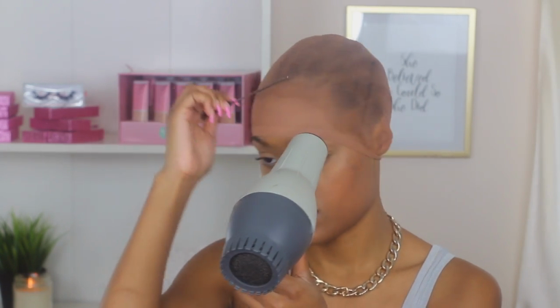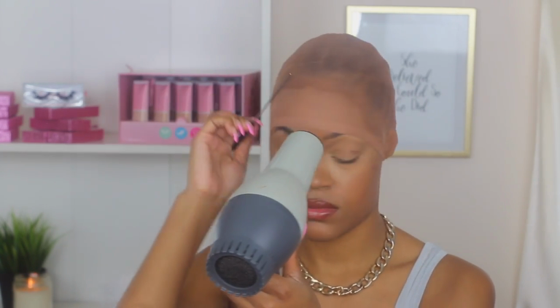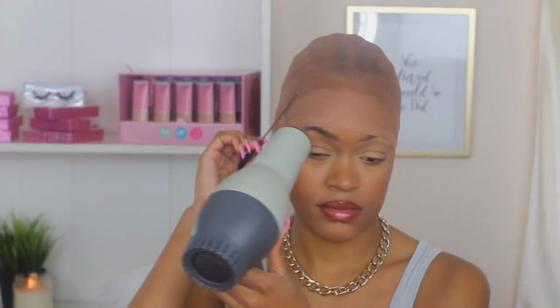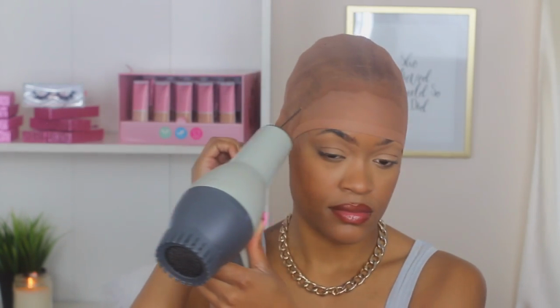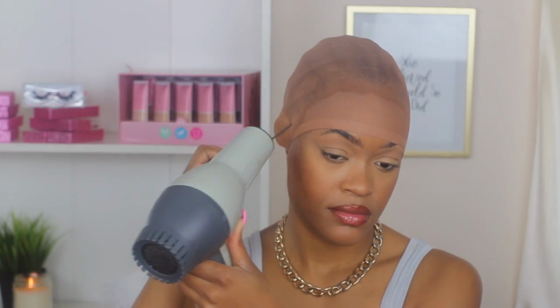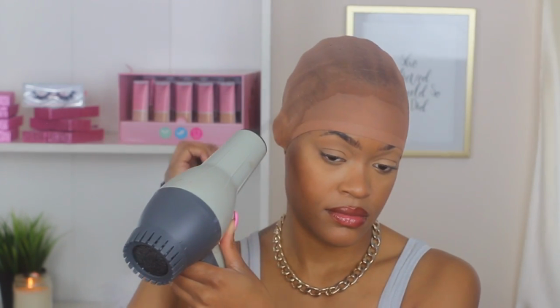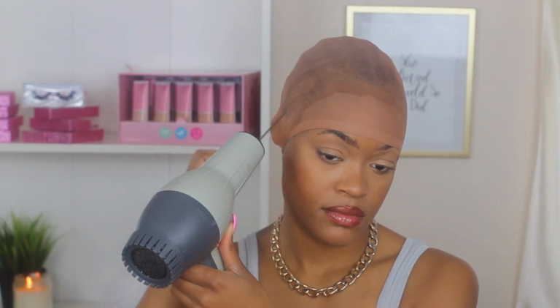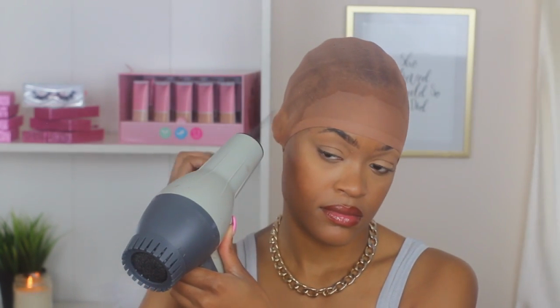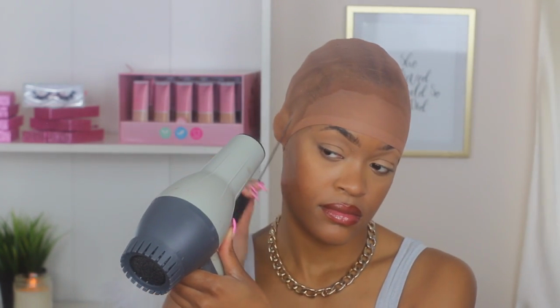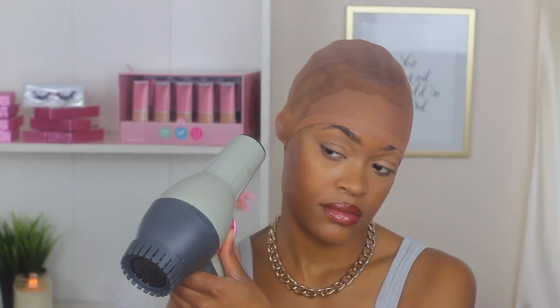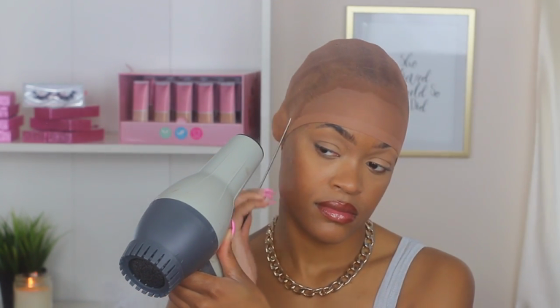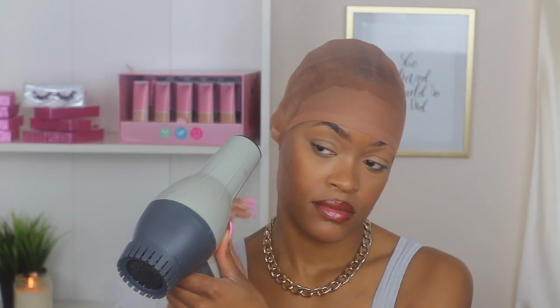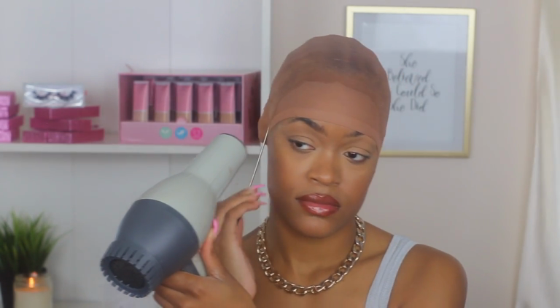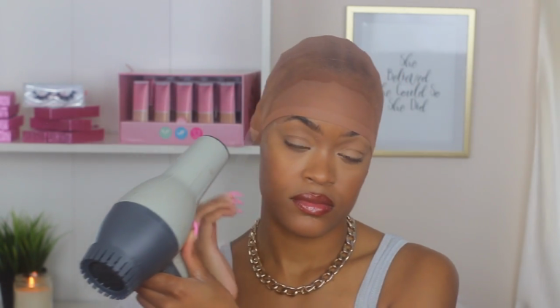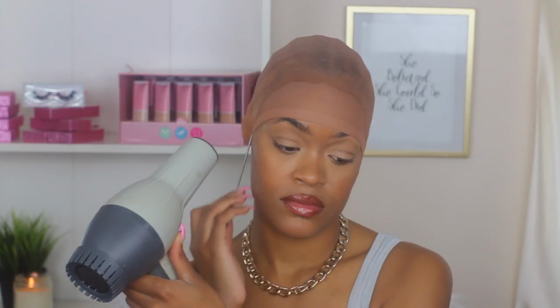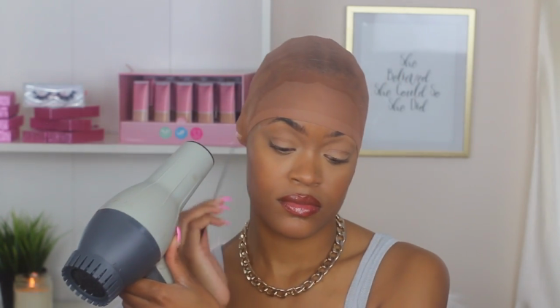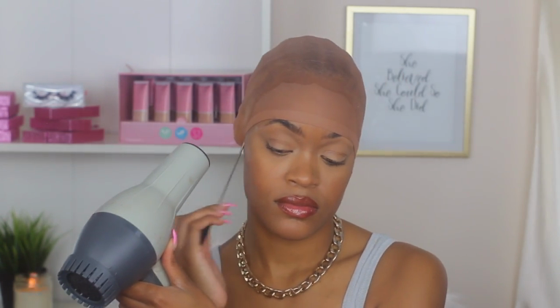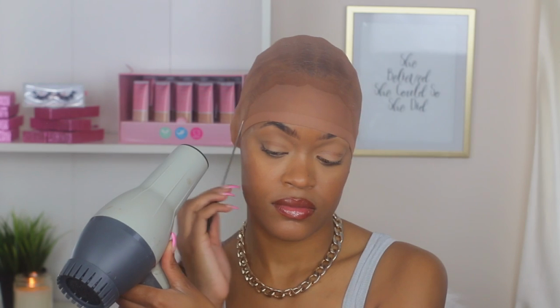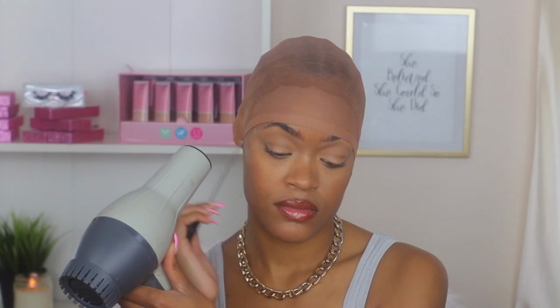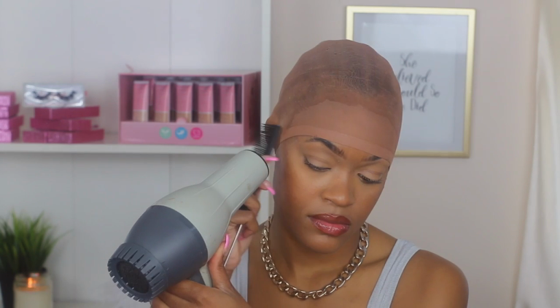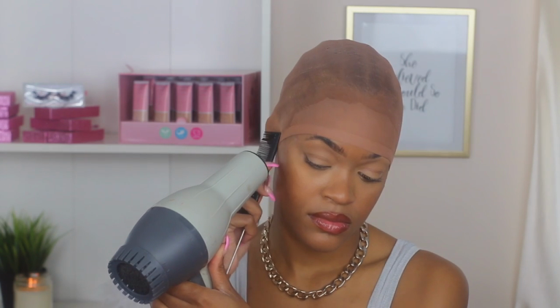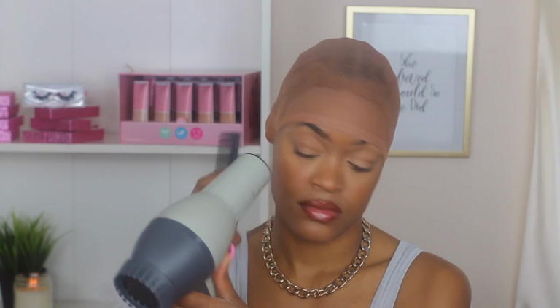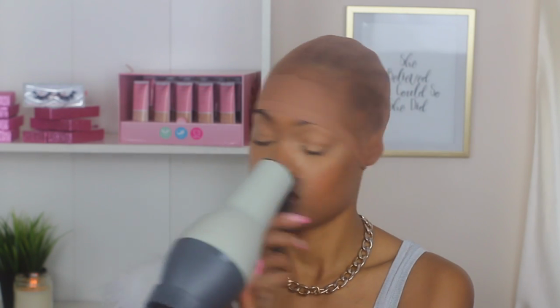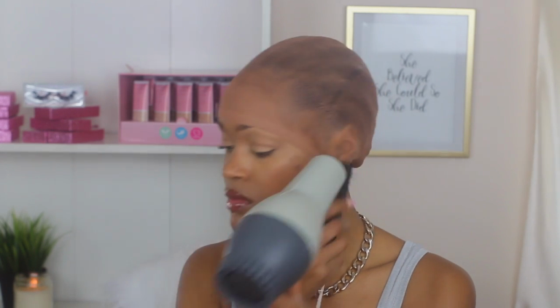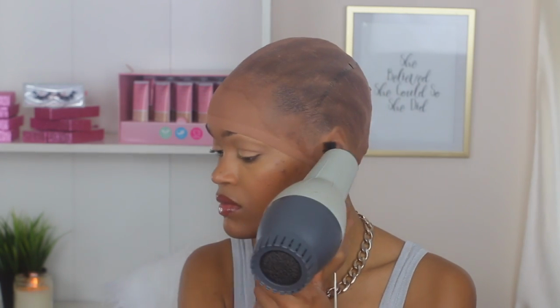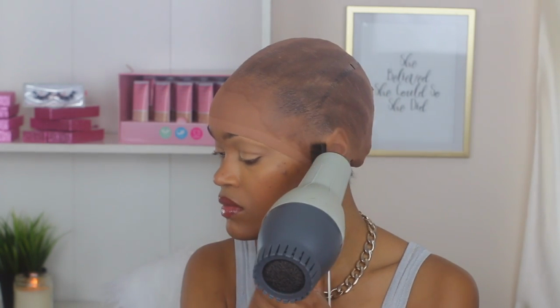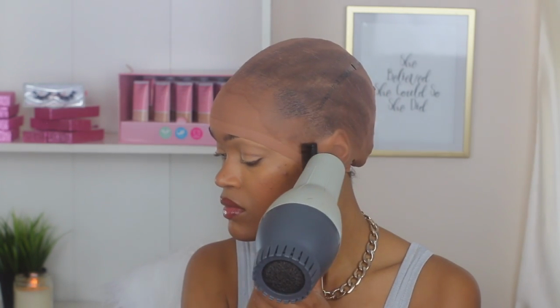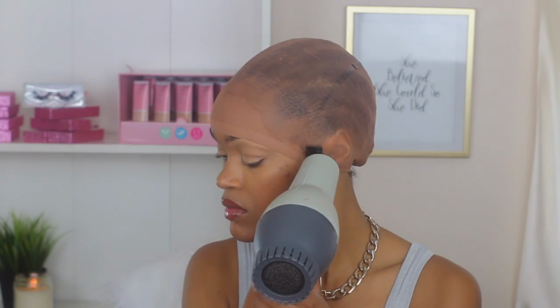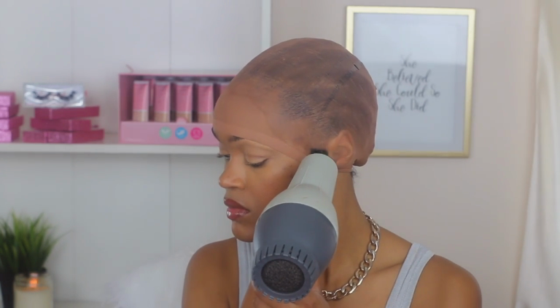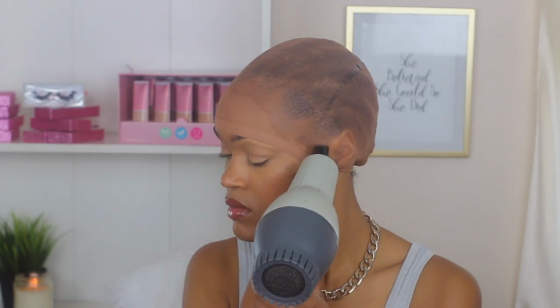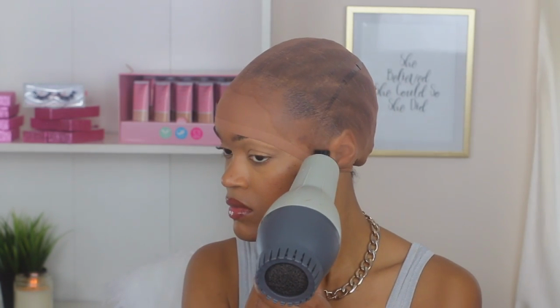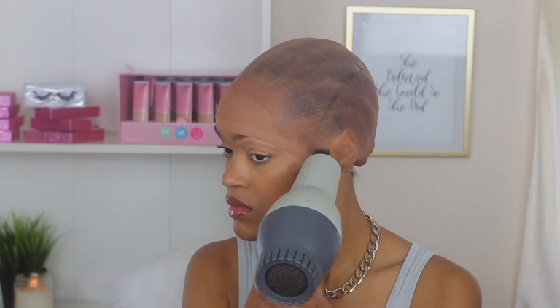I'm going to grab my blow dryer and make sure that it dries quickly because we're trying to get cute real quick and we're trying to look real cute. Okay?